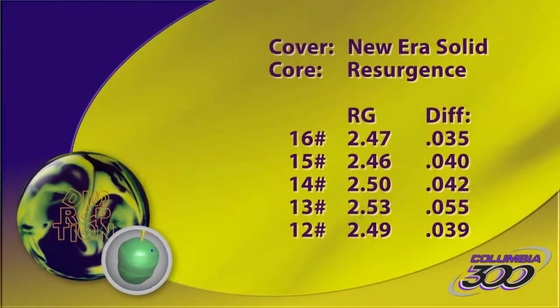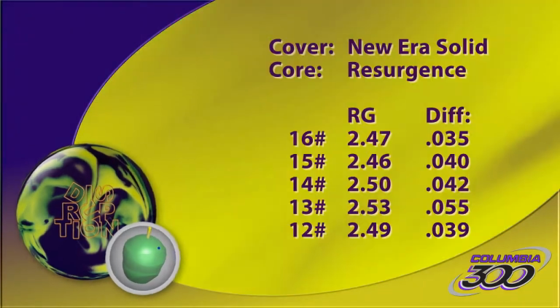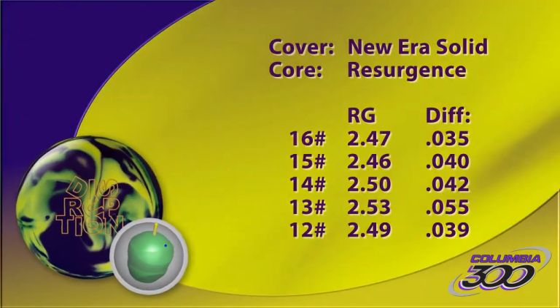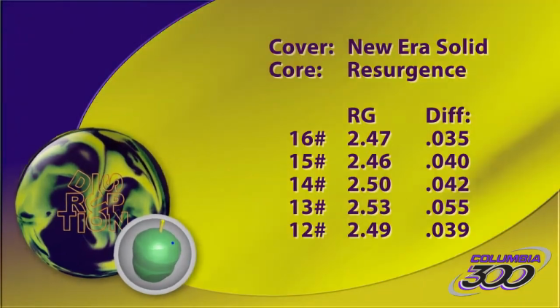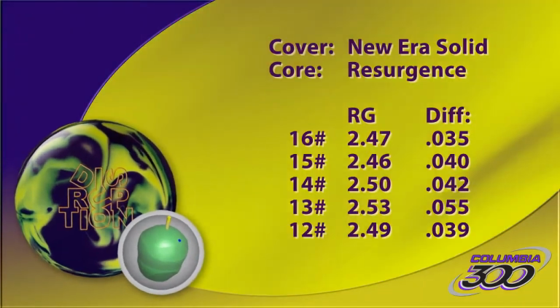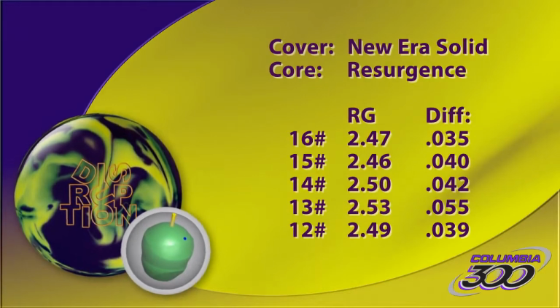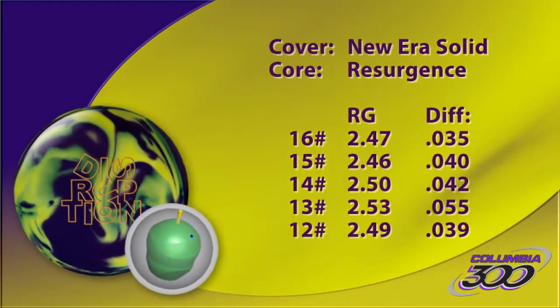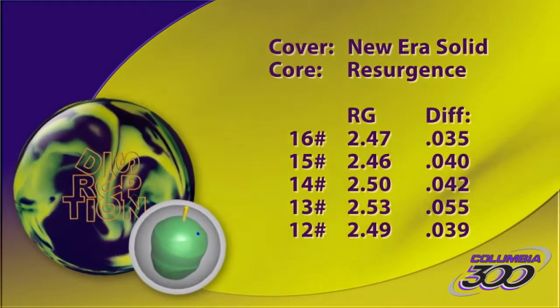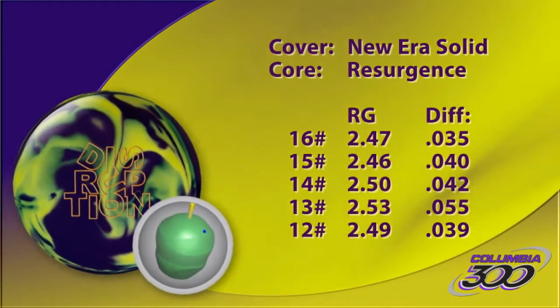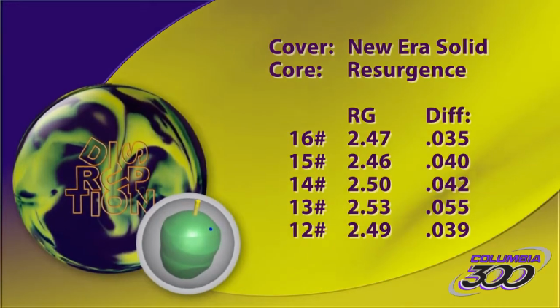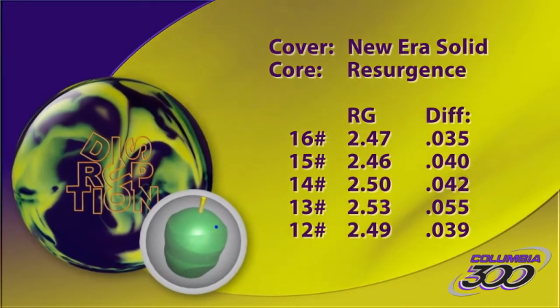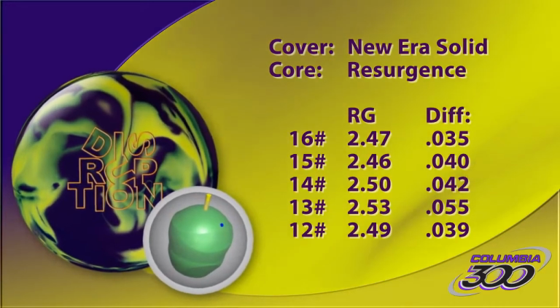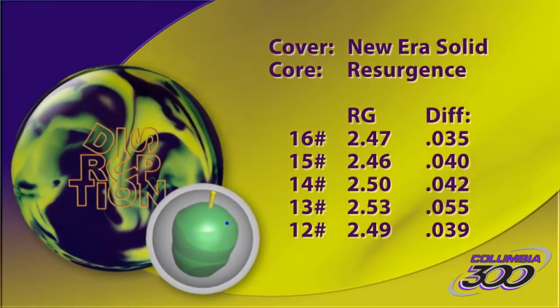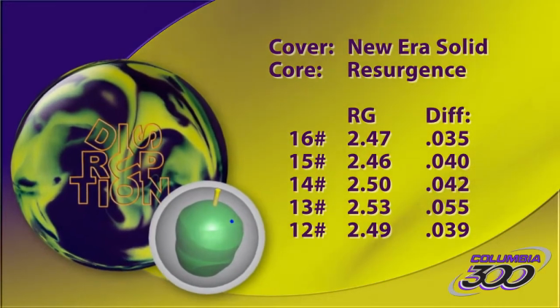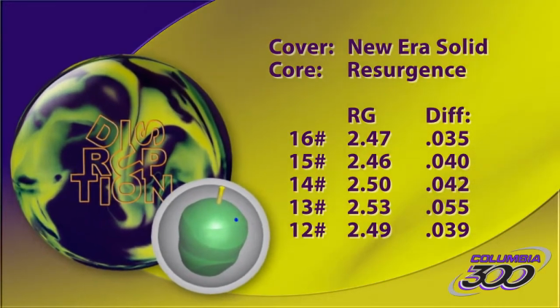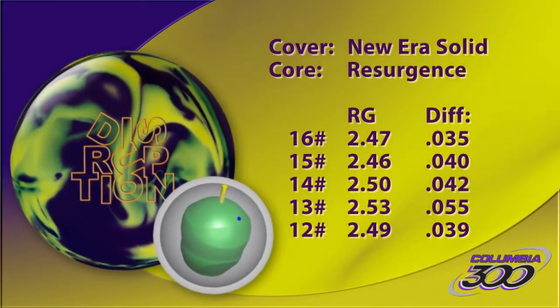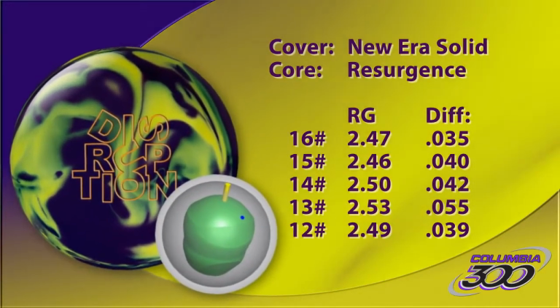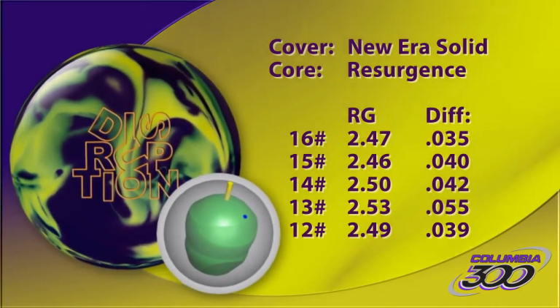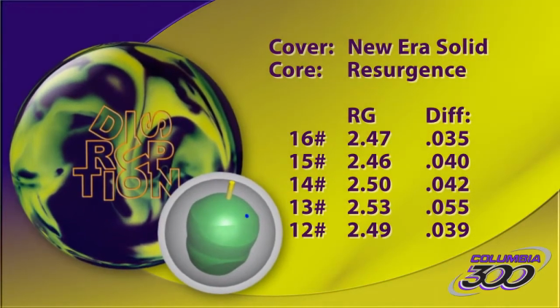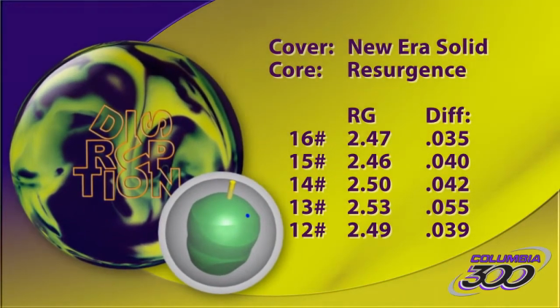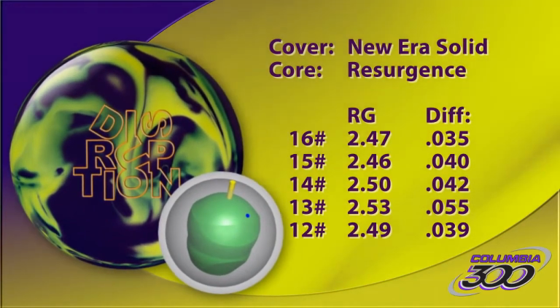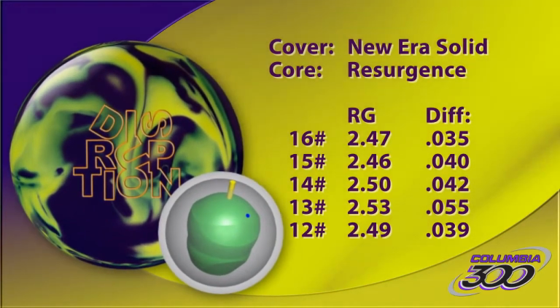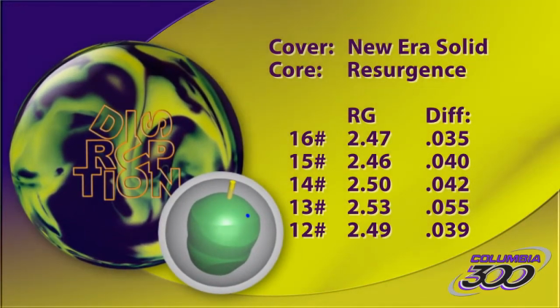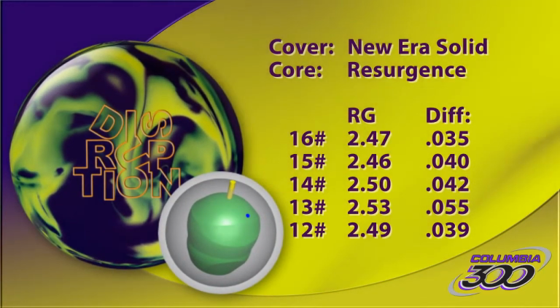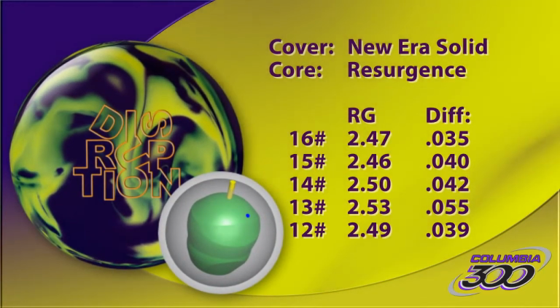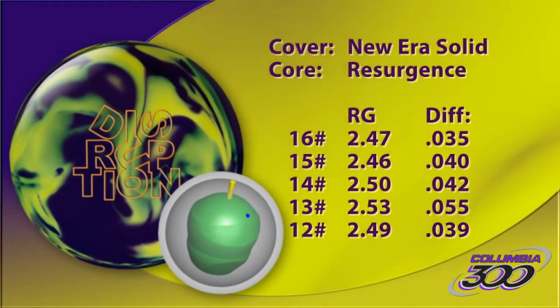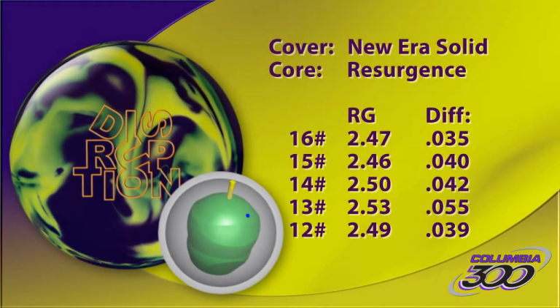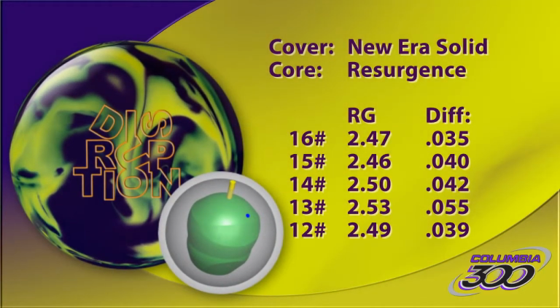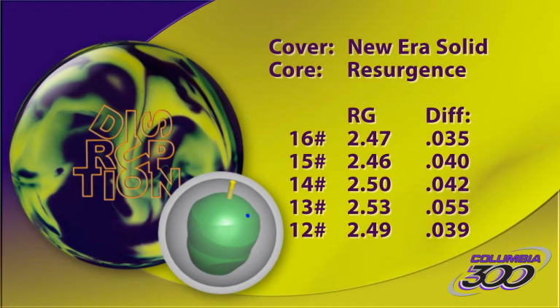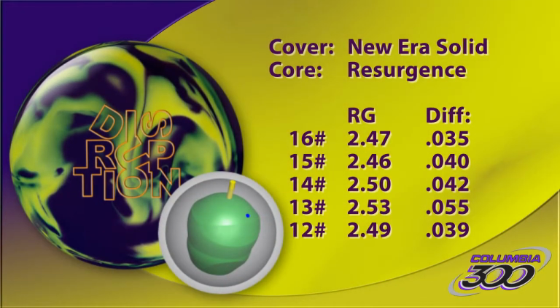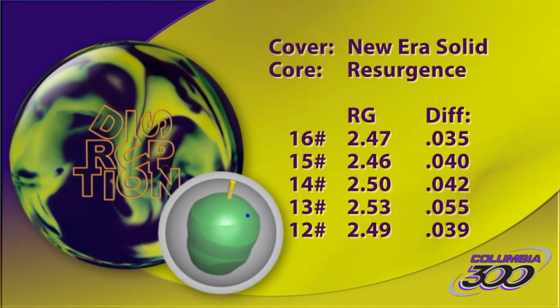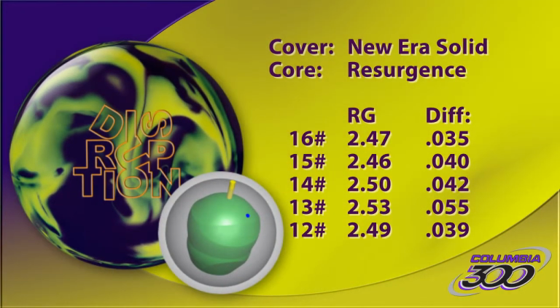The new Disruption by Columbia 300 — in comparison, everything else seems average.